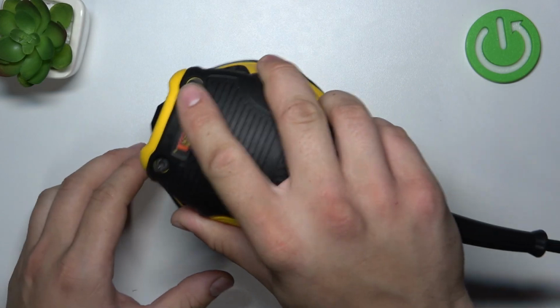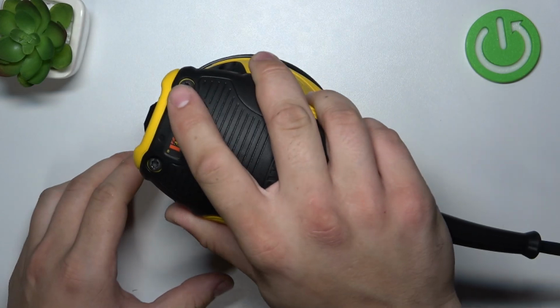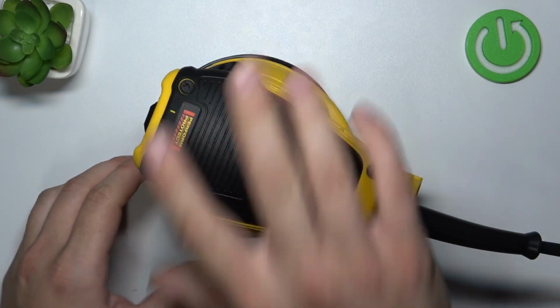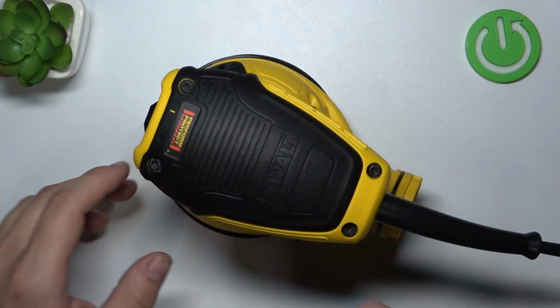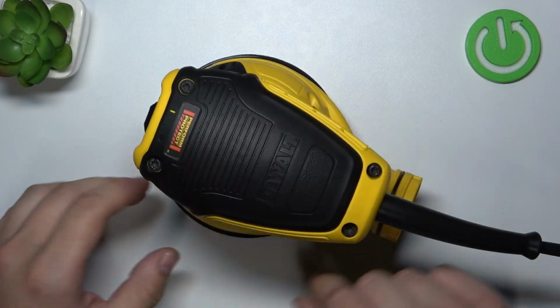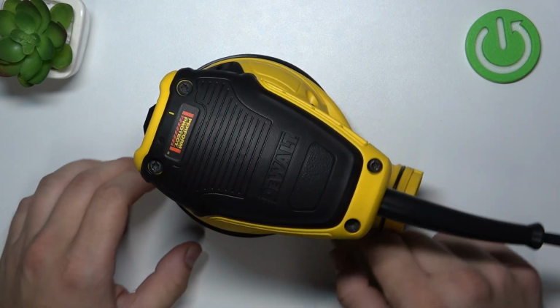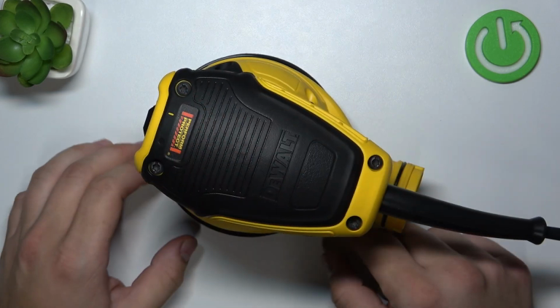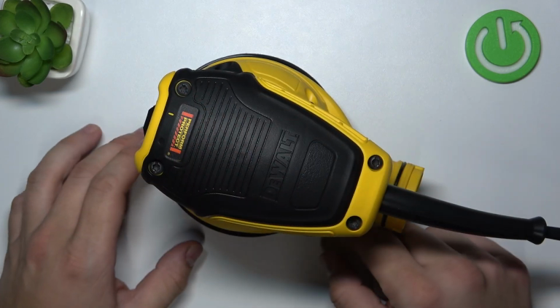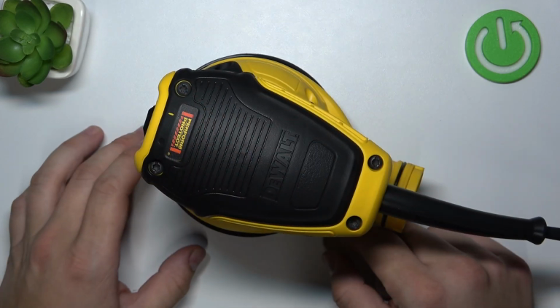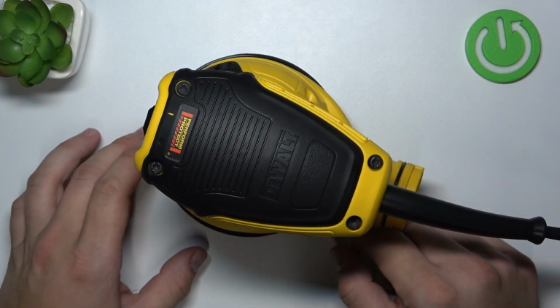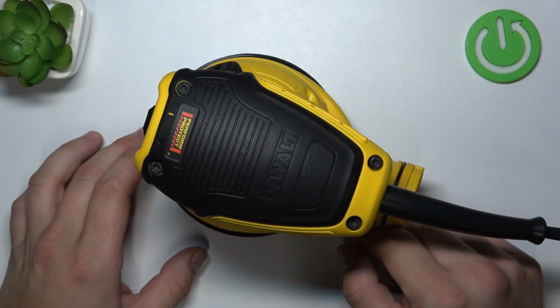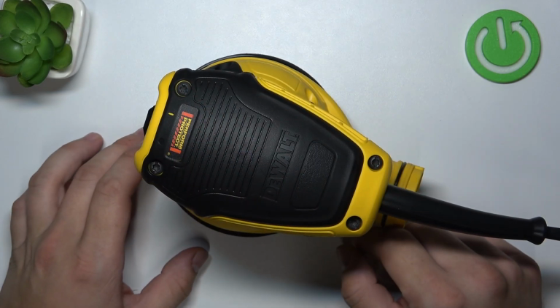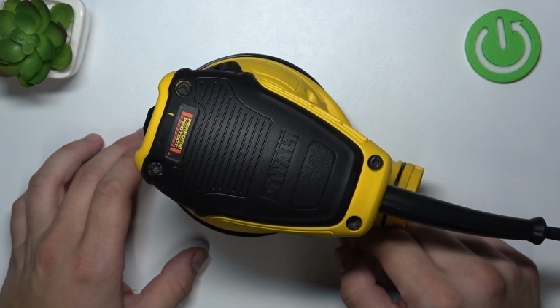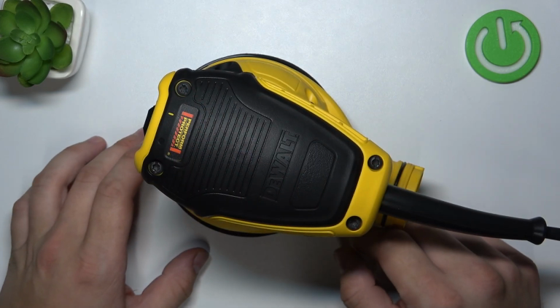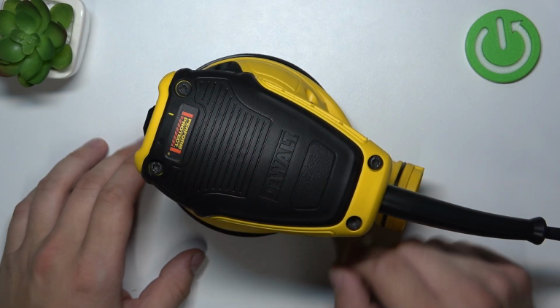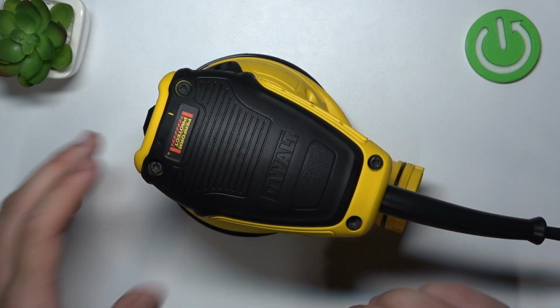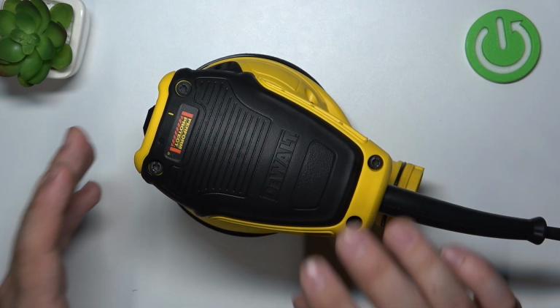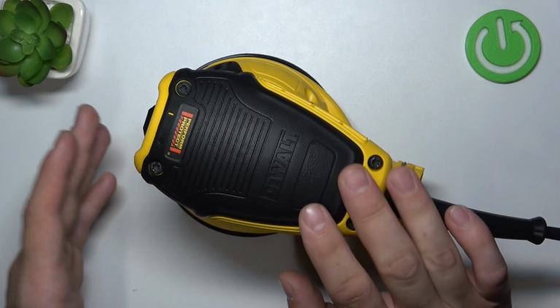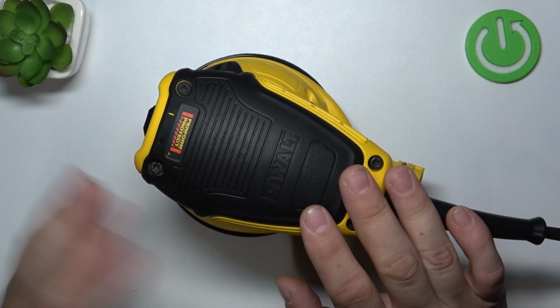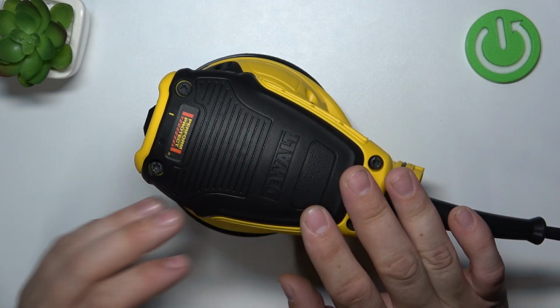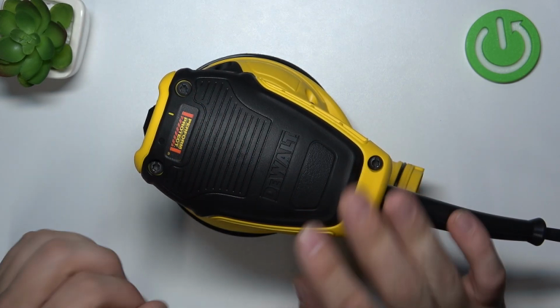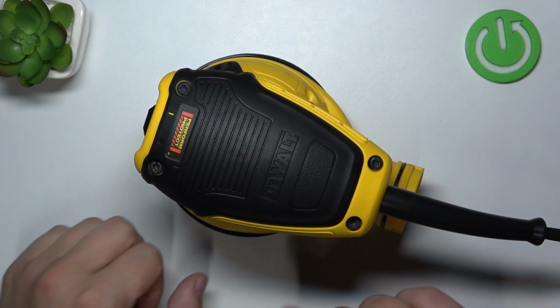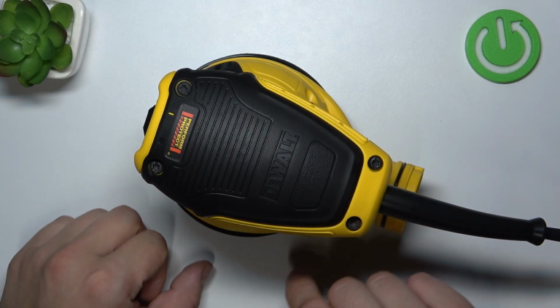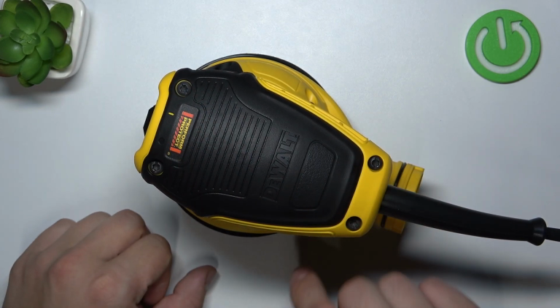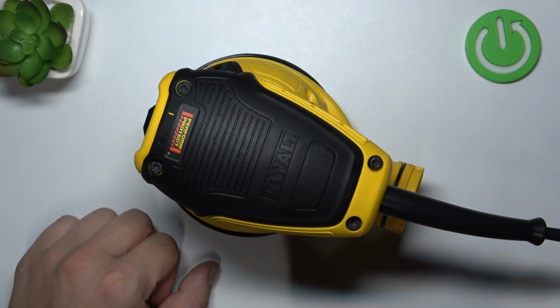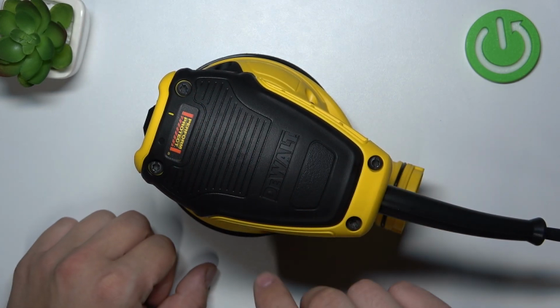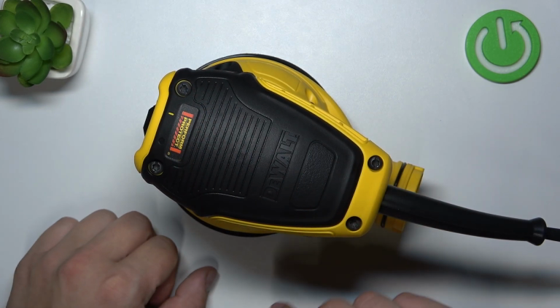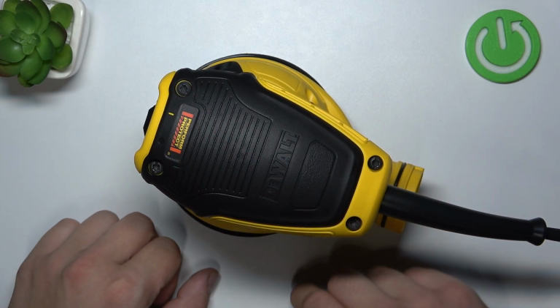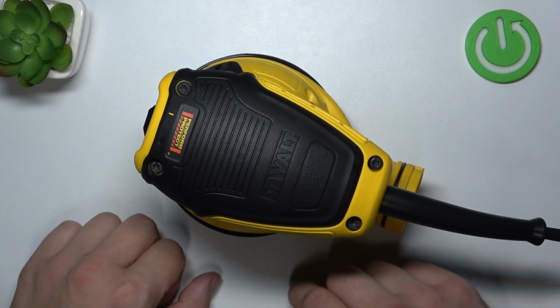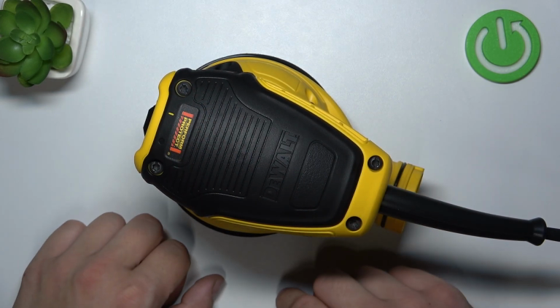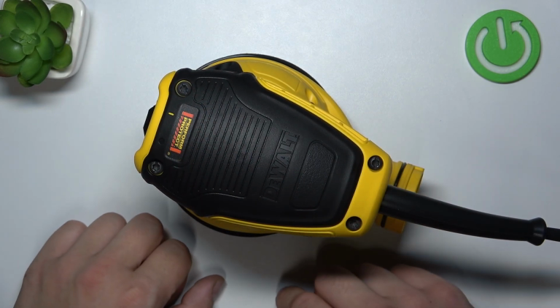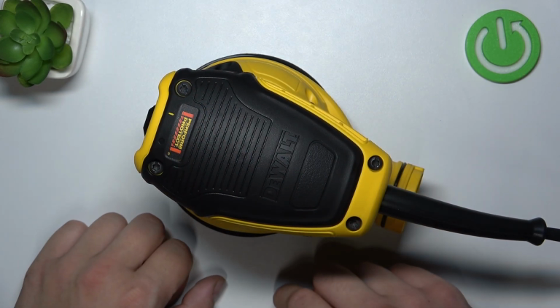And that's it. To reassemble it, put it in and screw in the Torx.